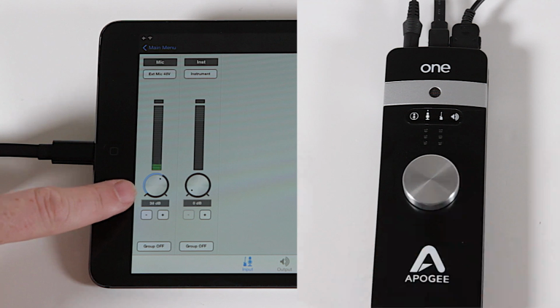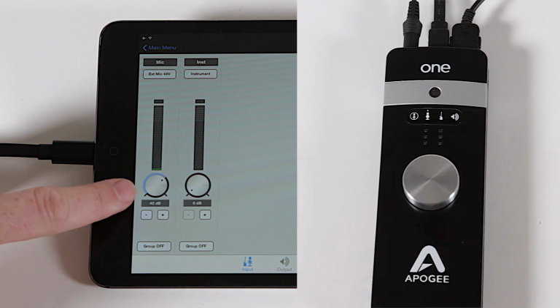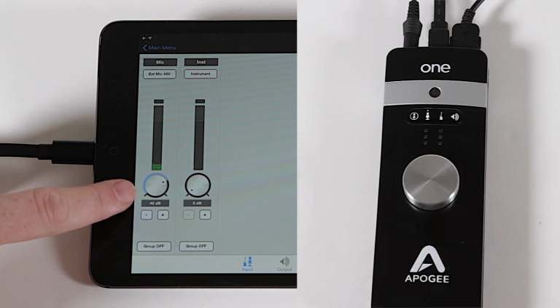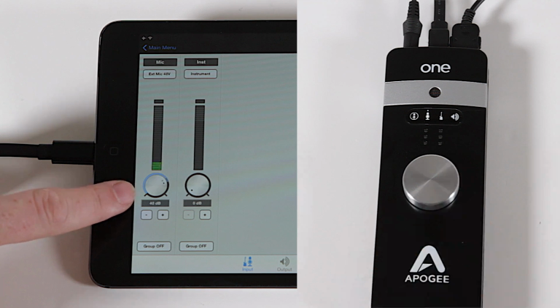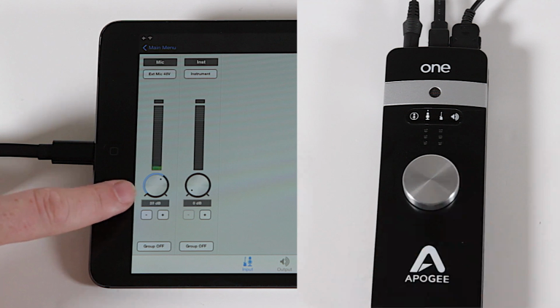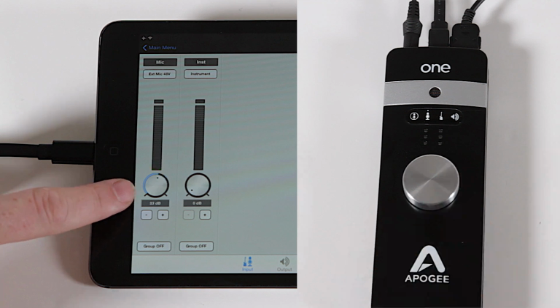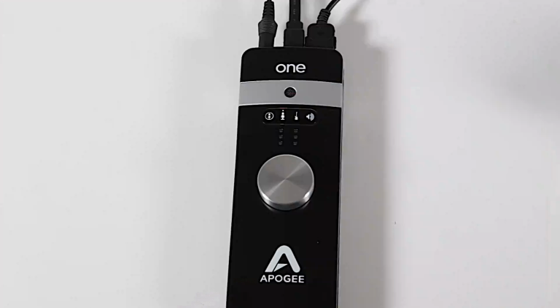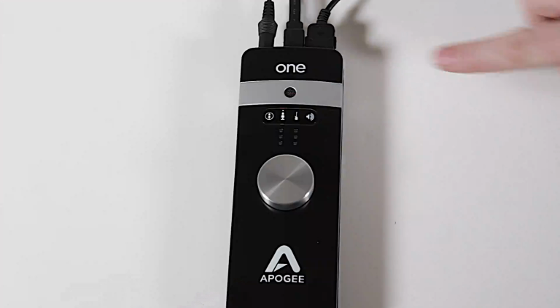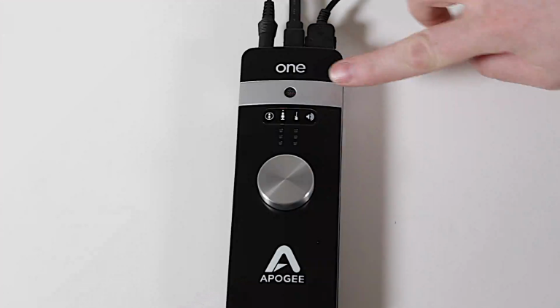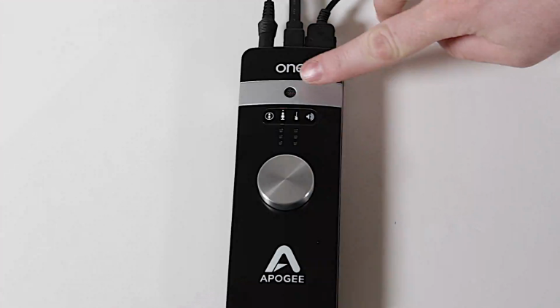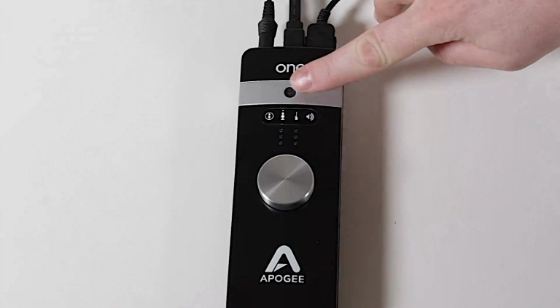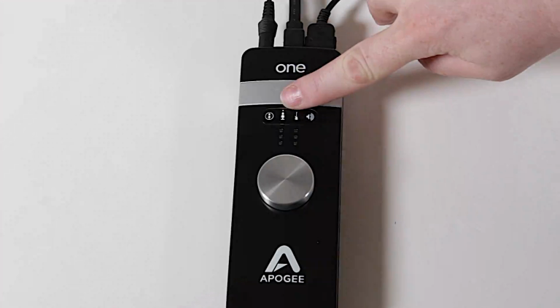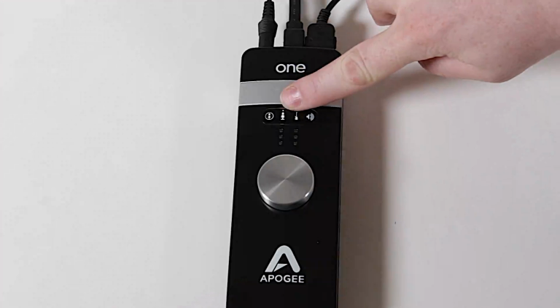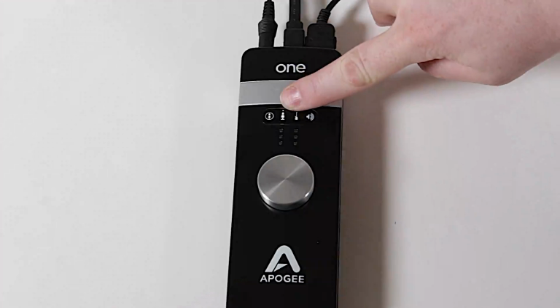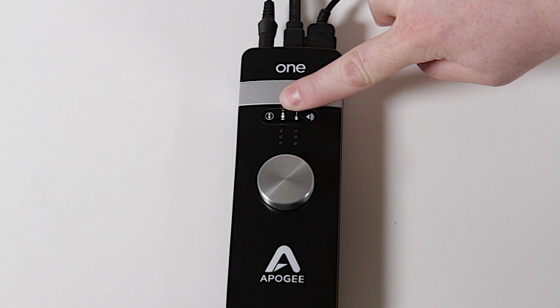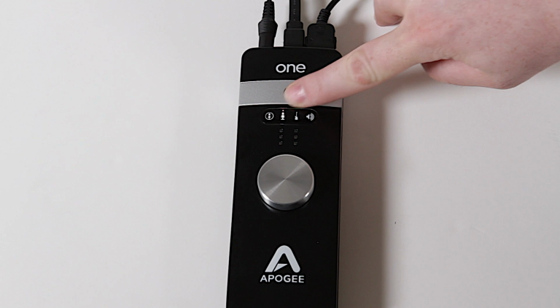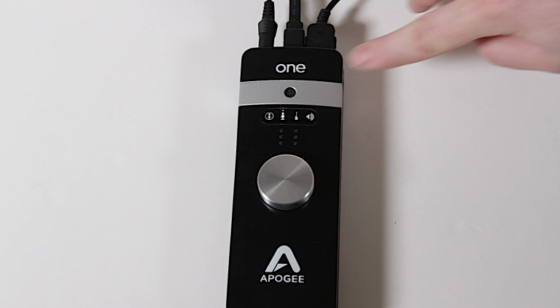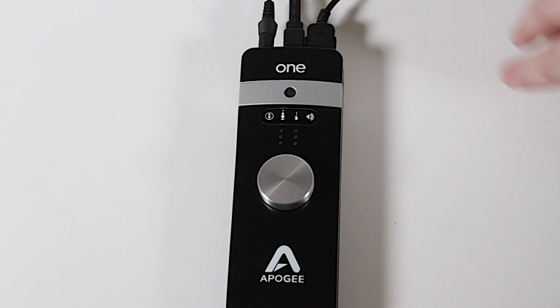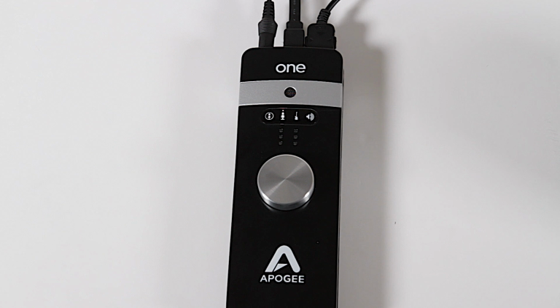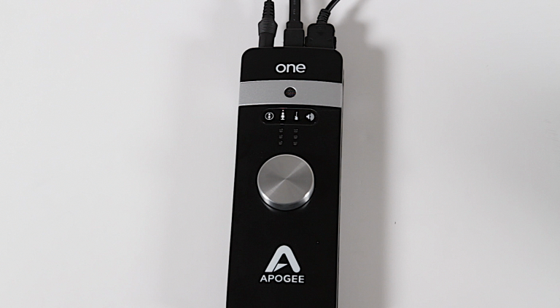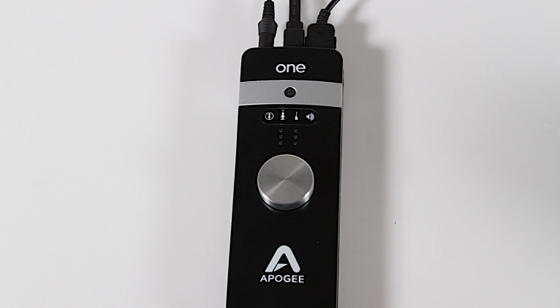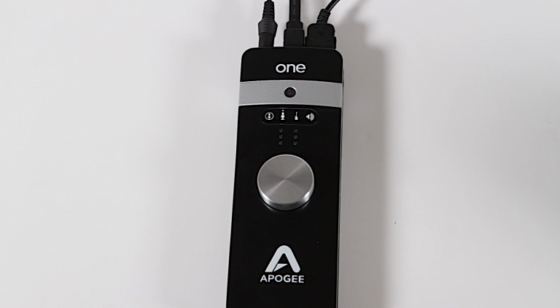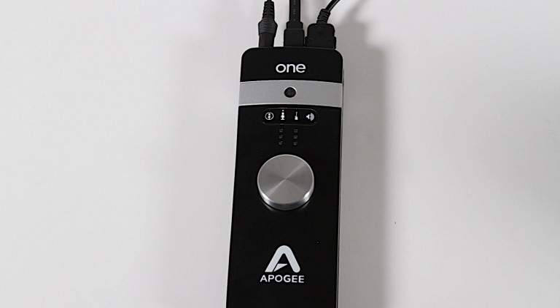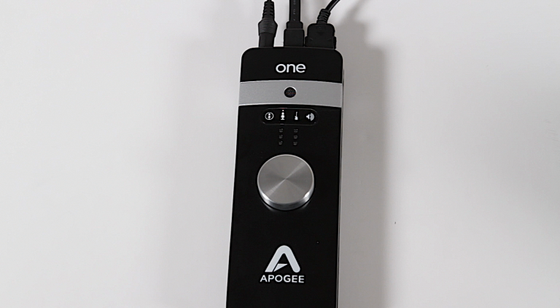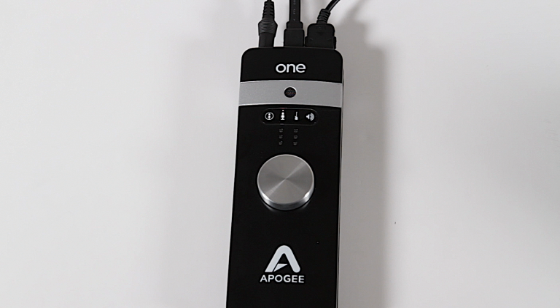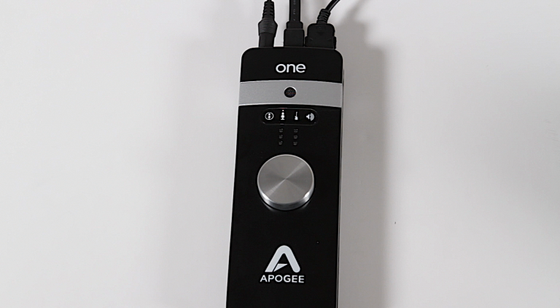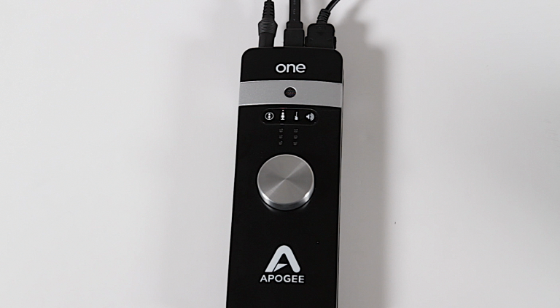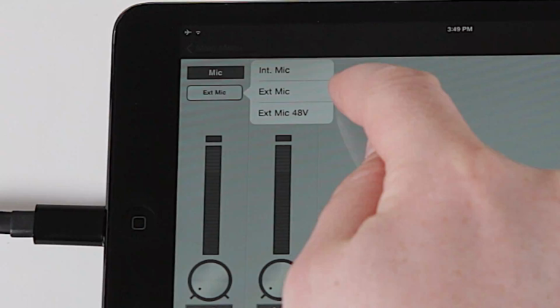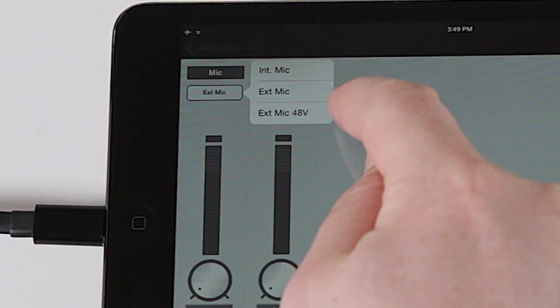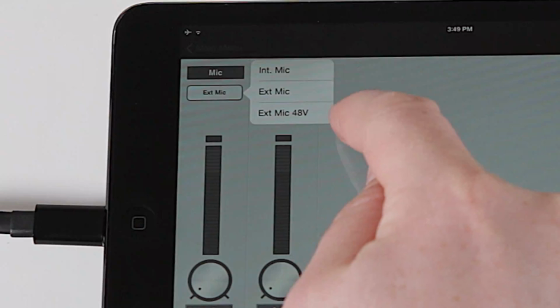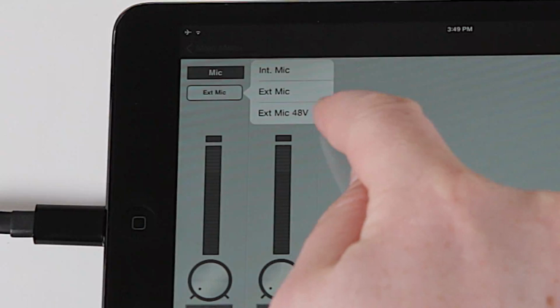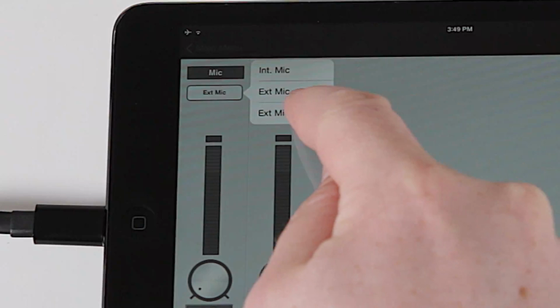The red light above the icon indicates phantom power is active, and only appears if you've selected external mic 48V.